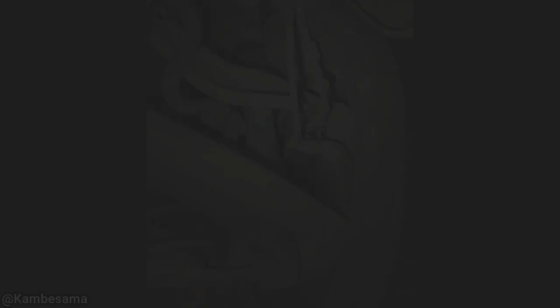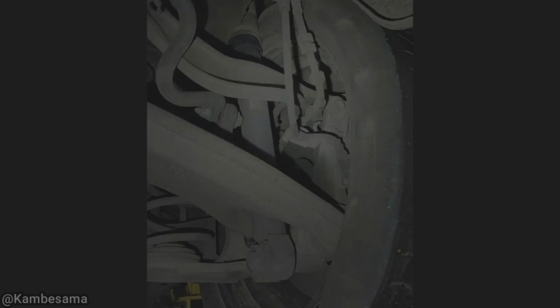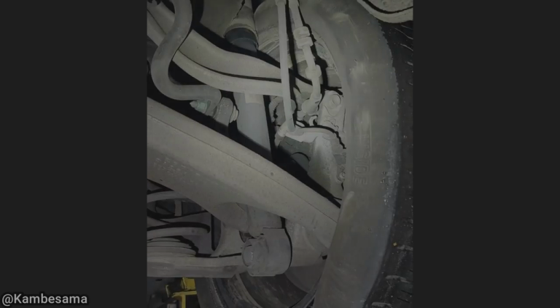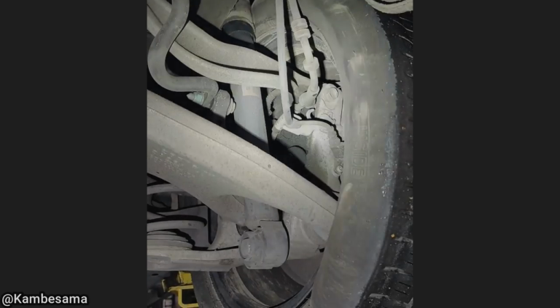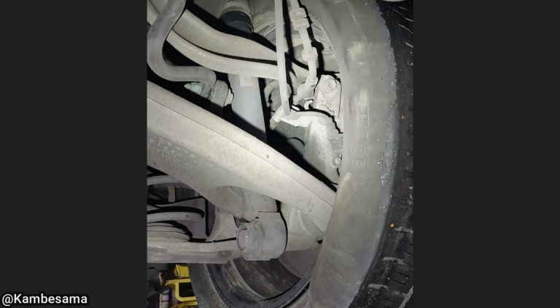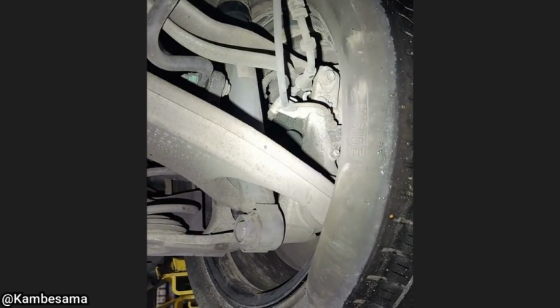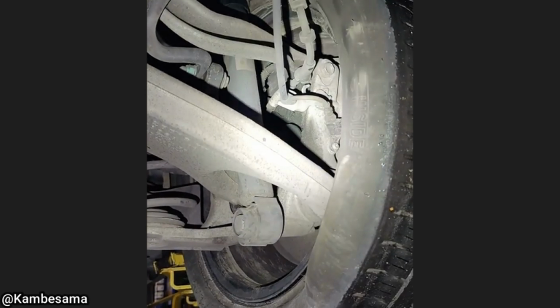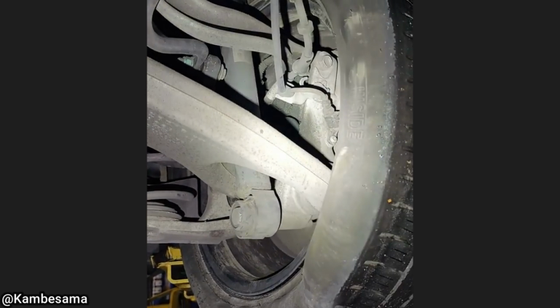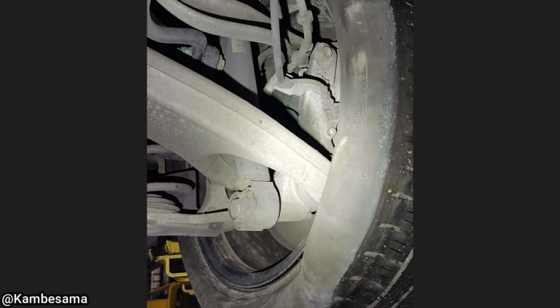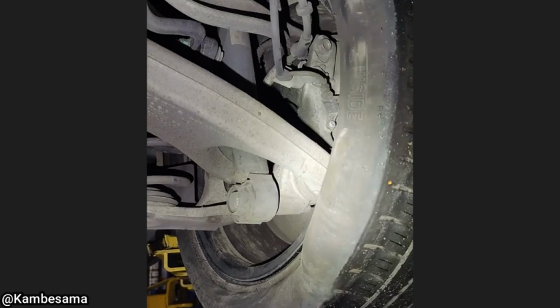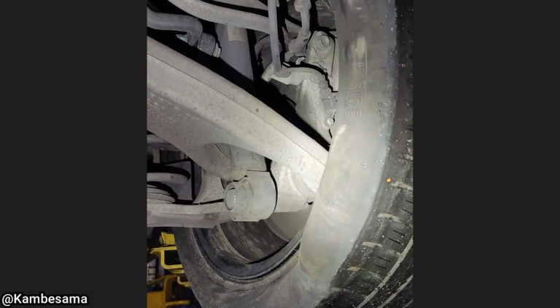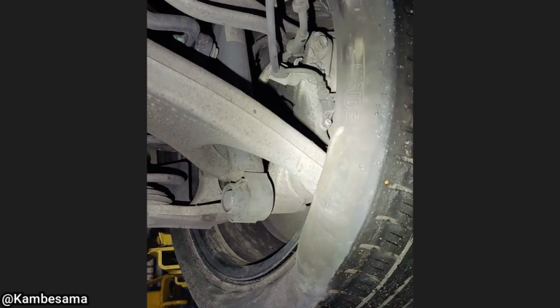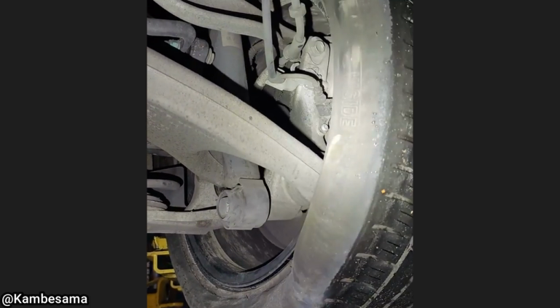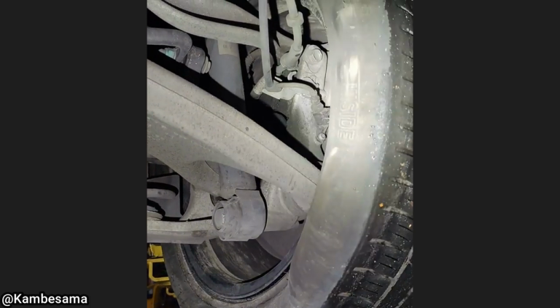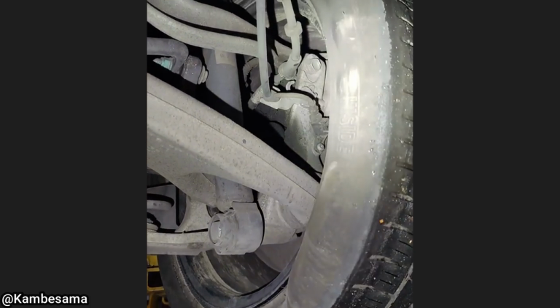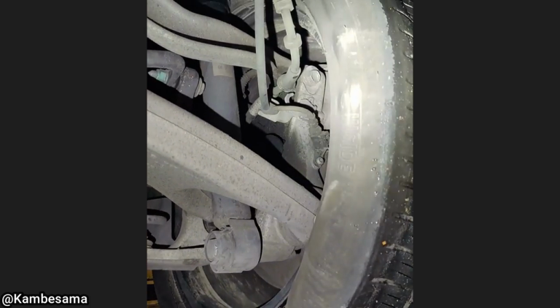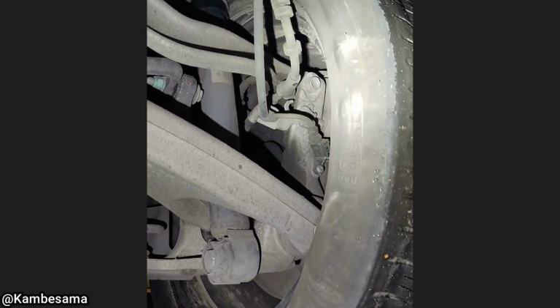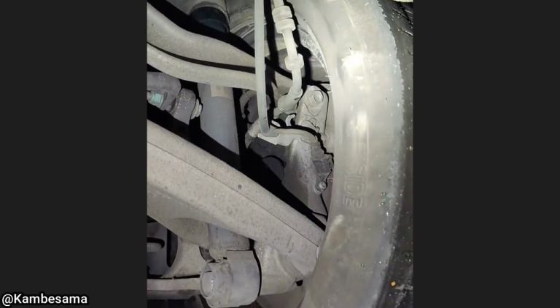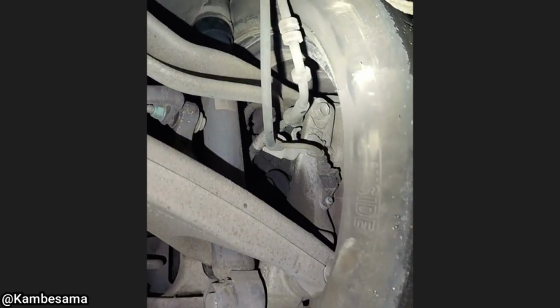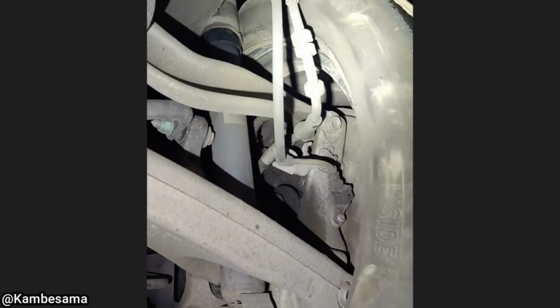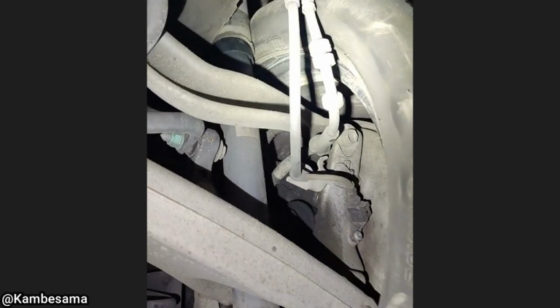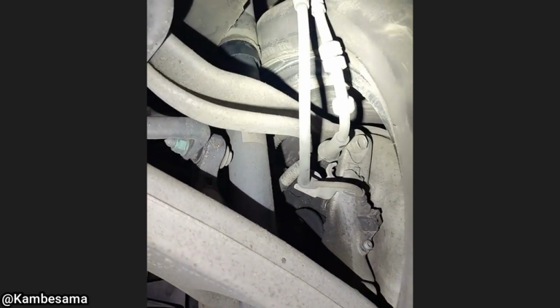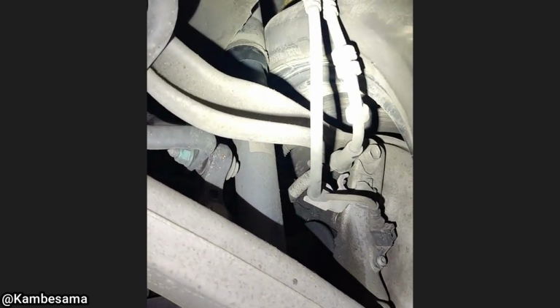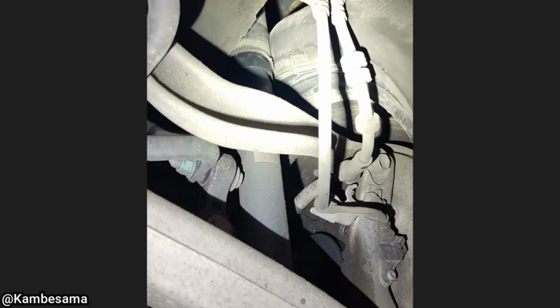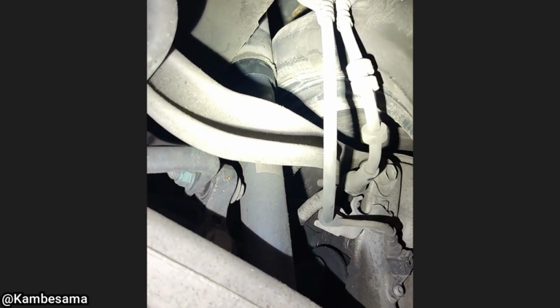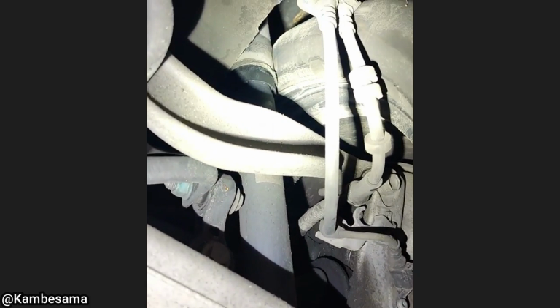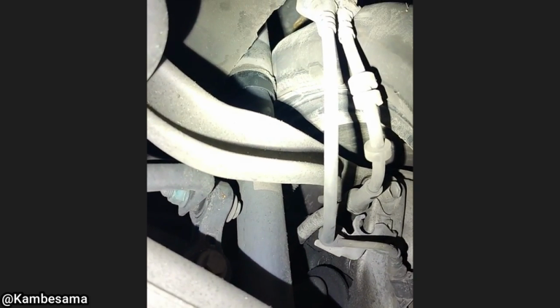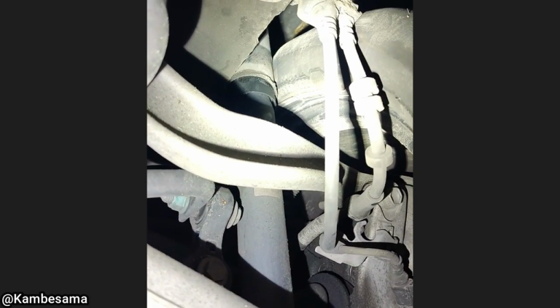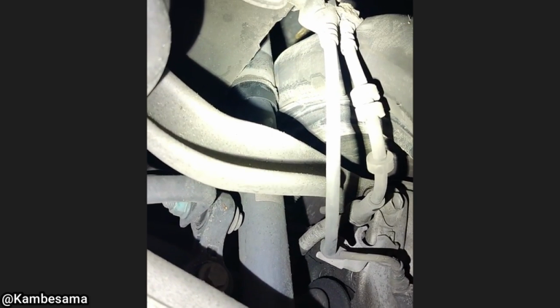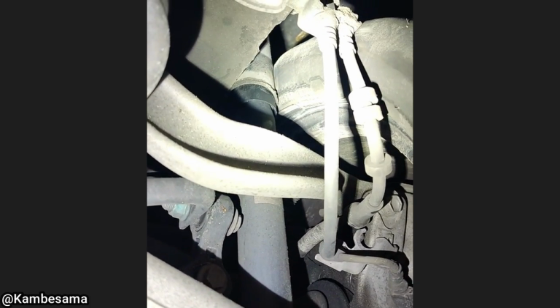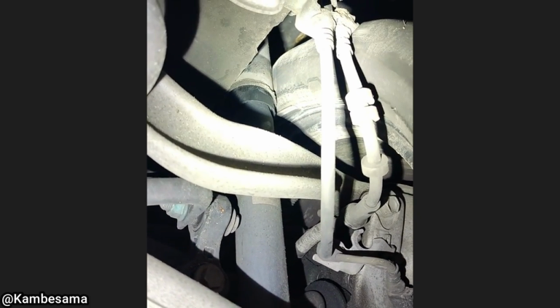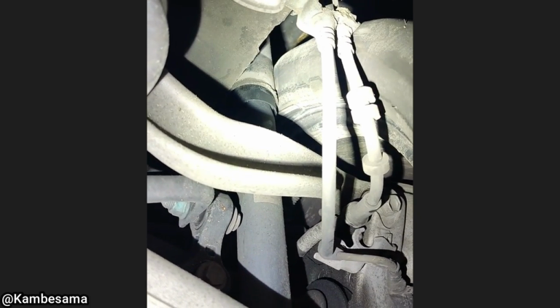The customer said they had a nail in their tire but their husband fixed it. After that, they have a pretty bad vibration while driving.